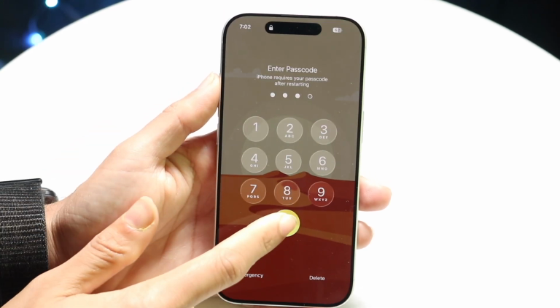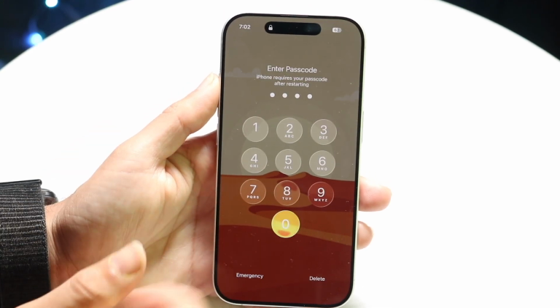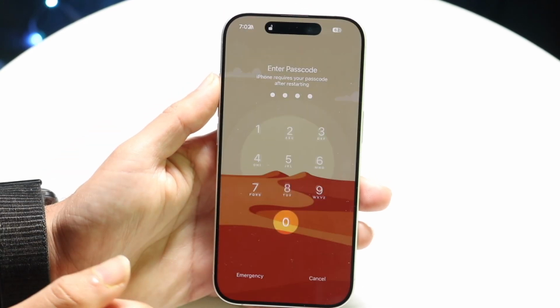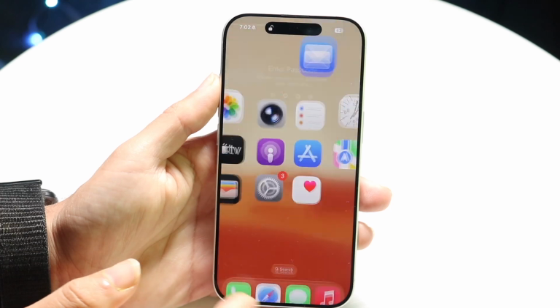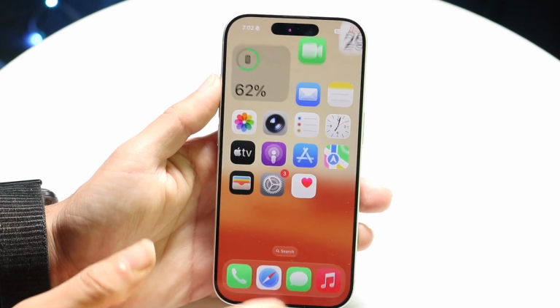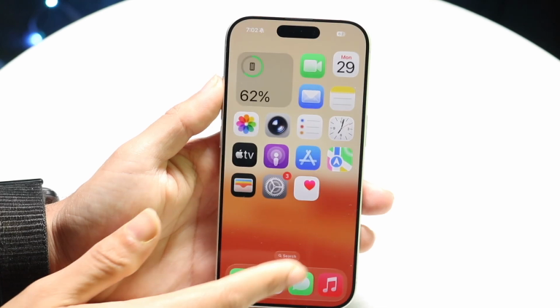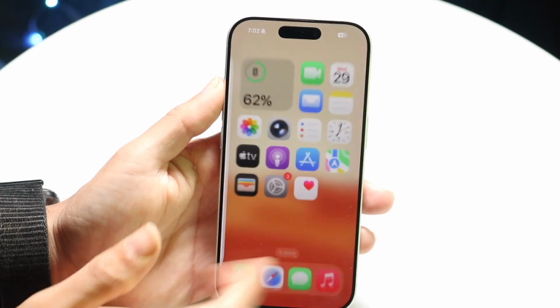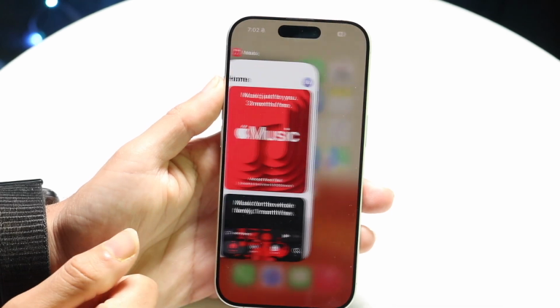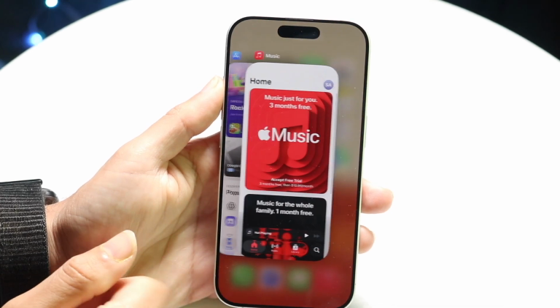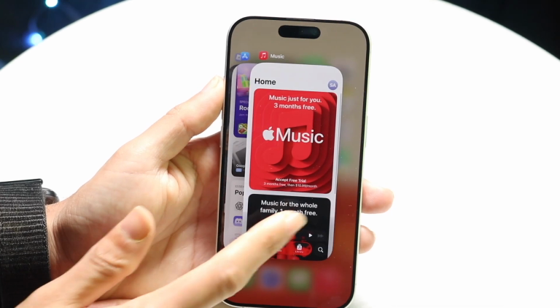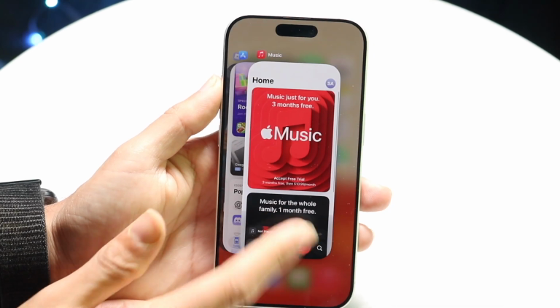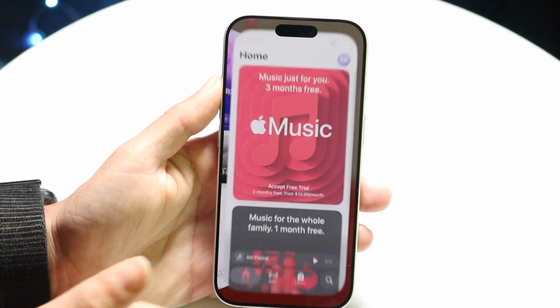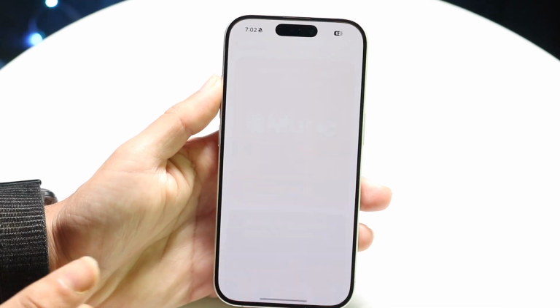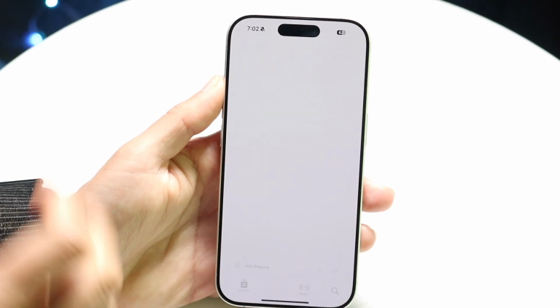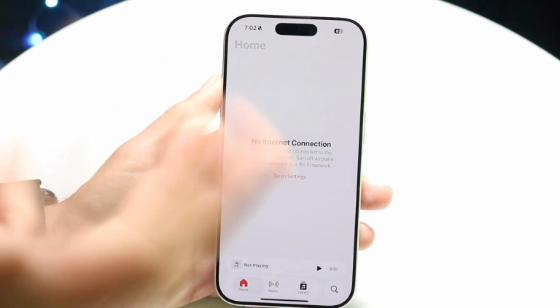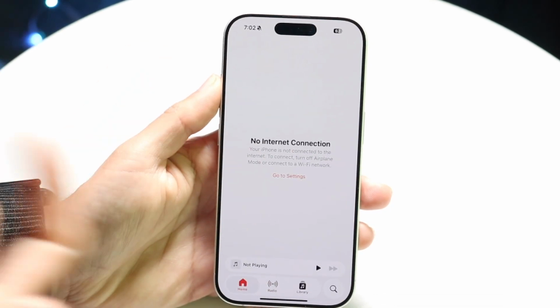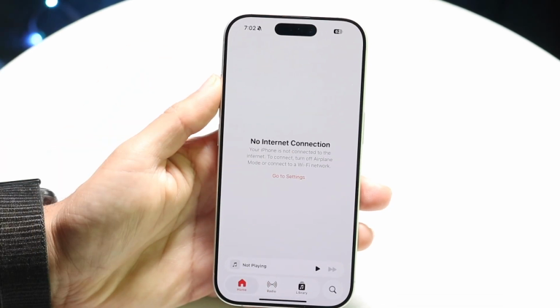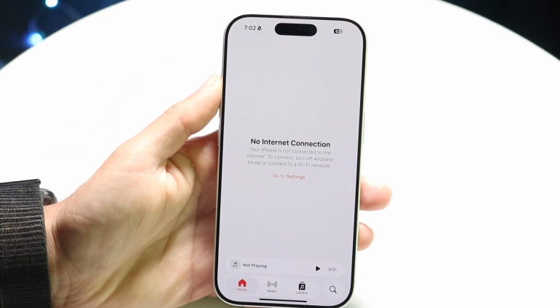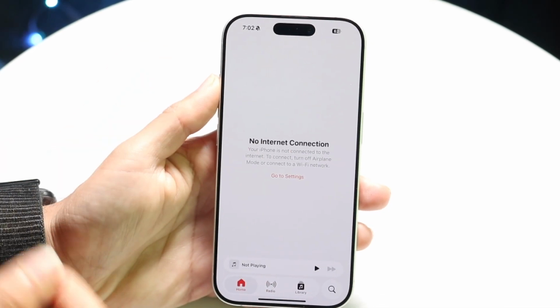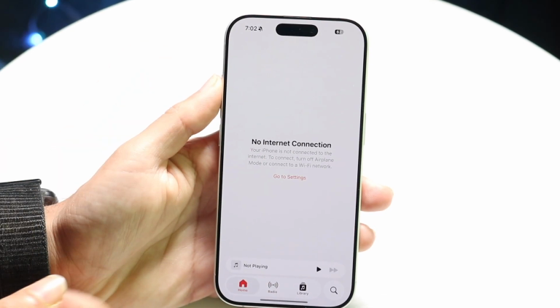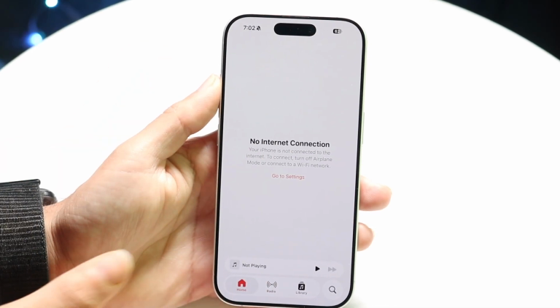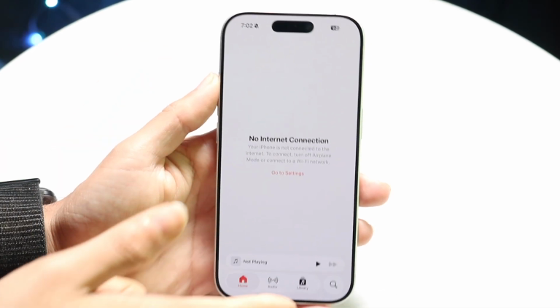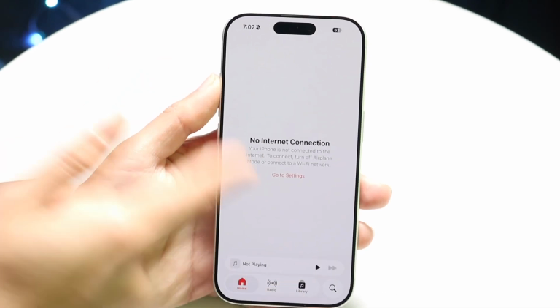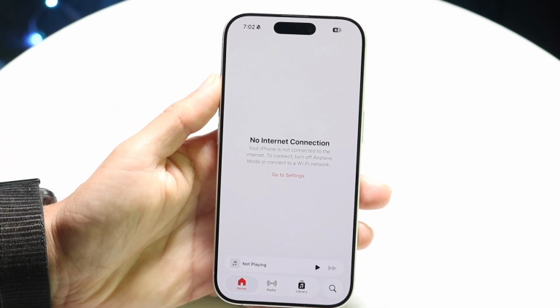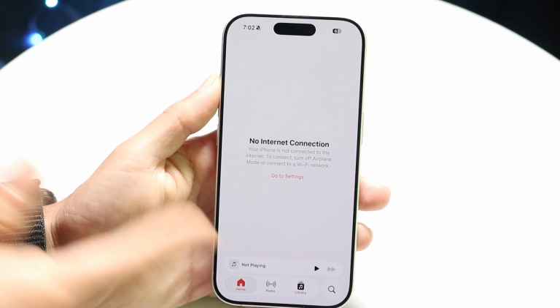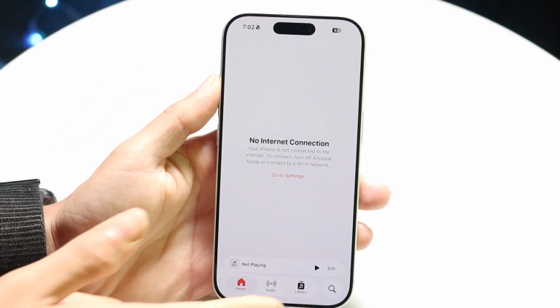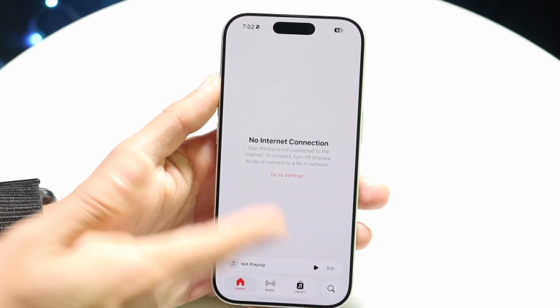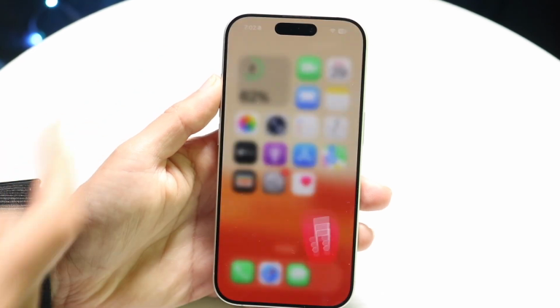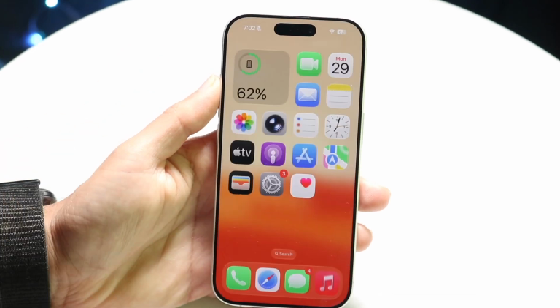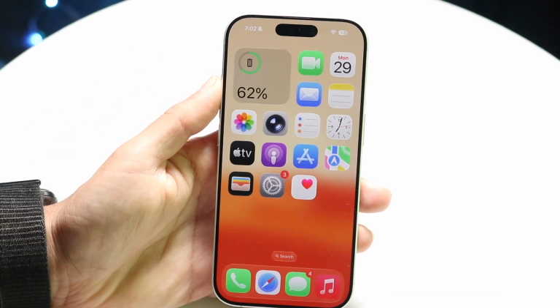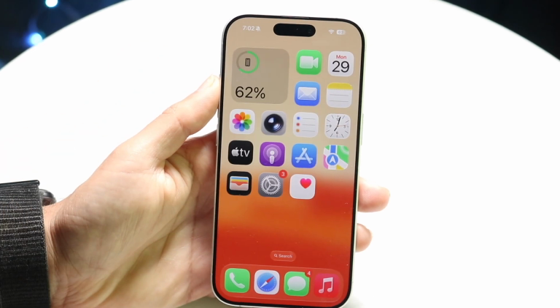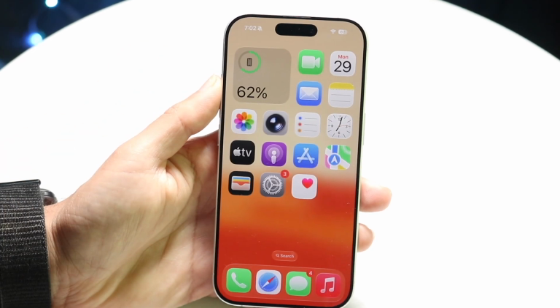If we look right here — I'll open up Music — you'll see the application will restart, and that's basically how to do it.